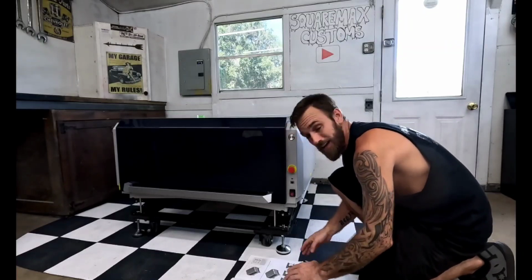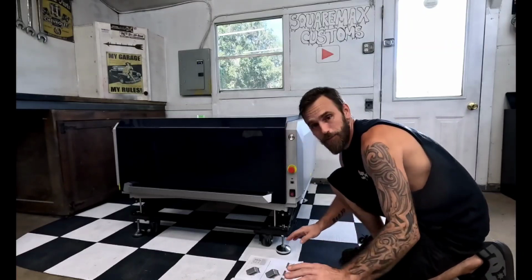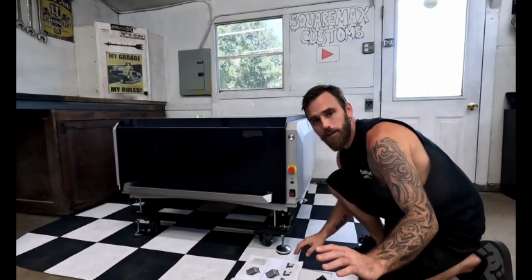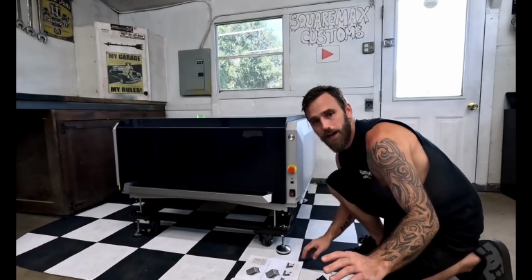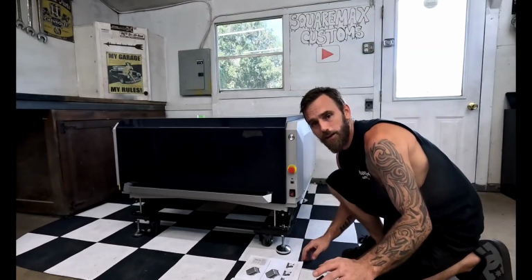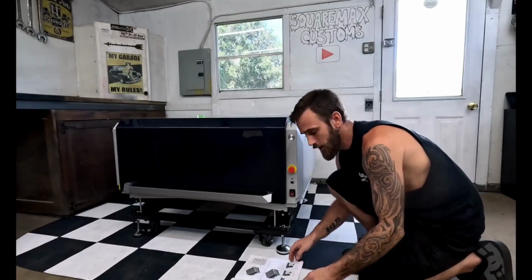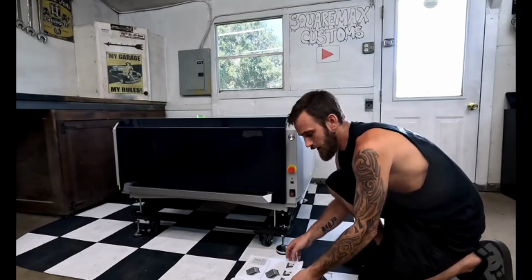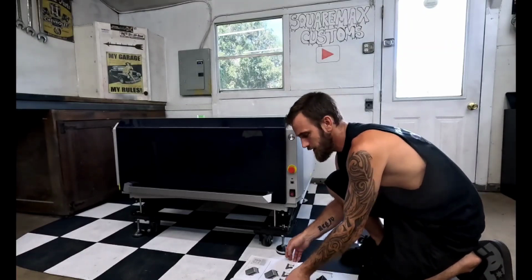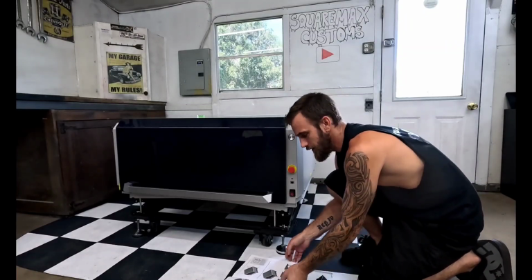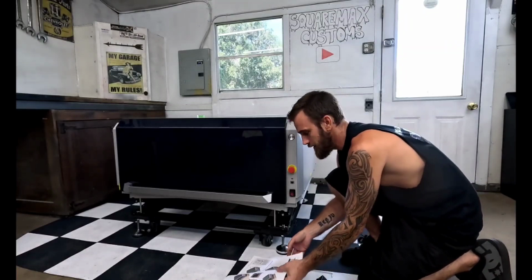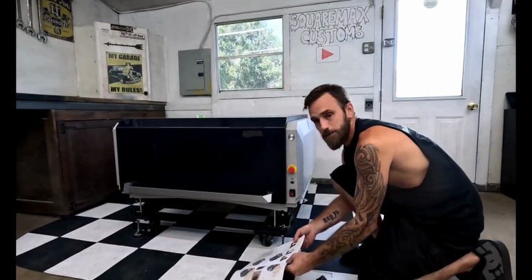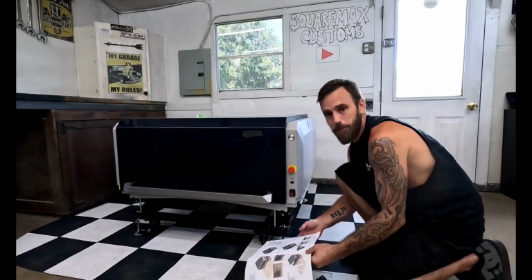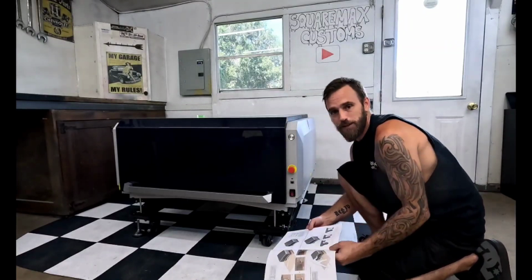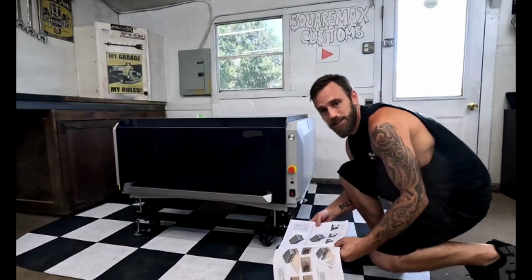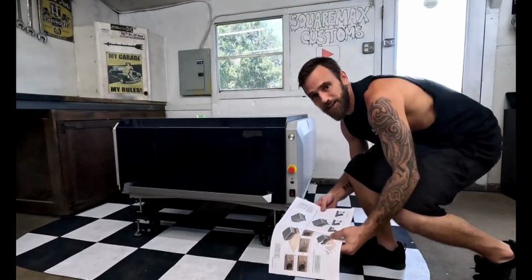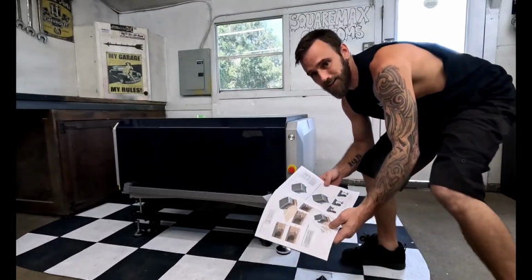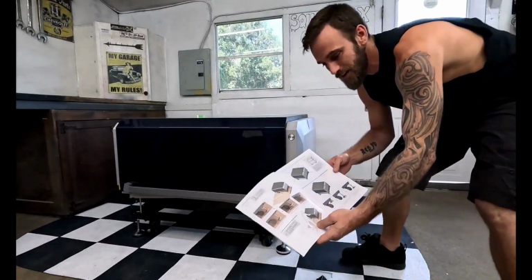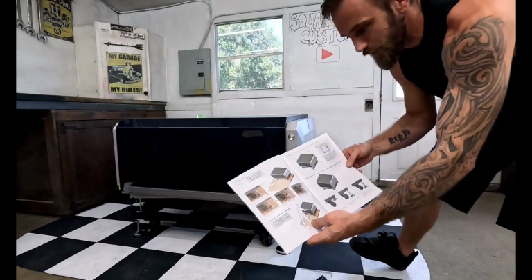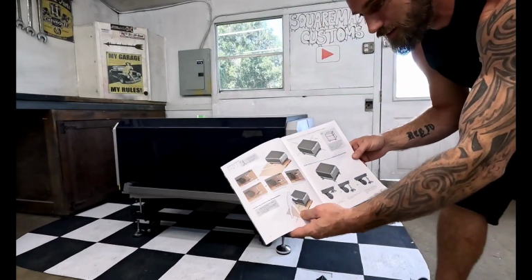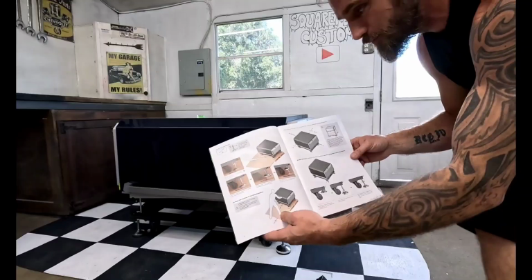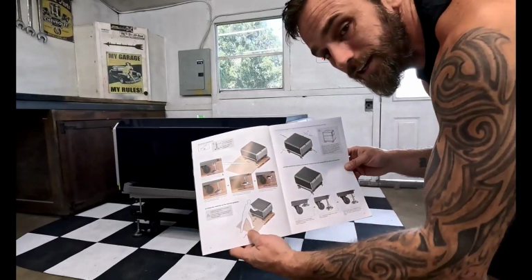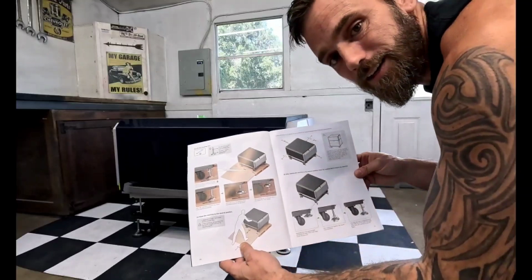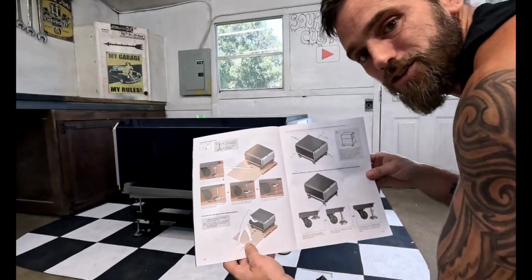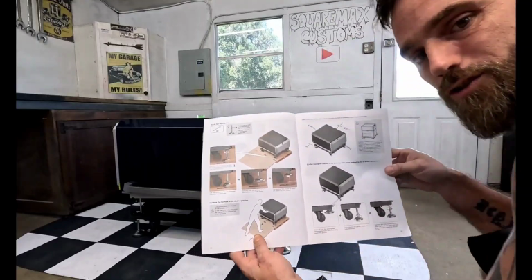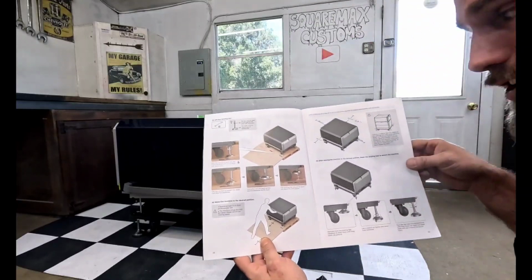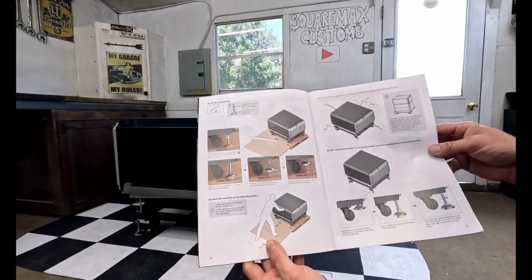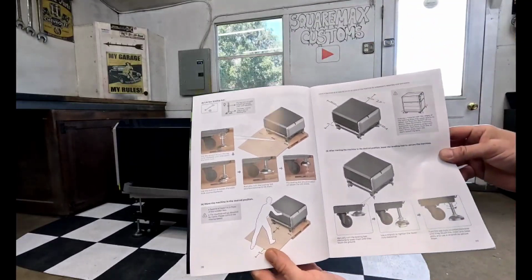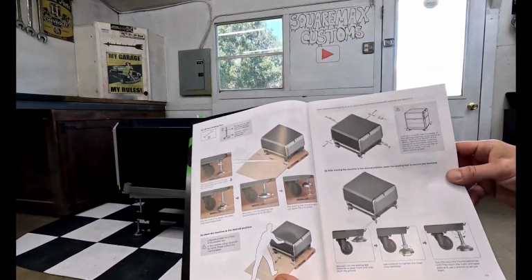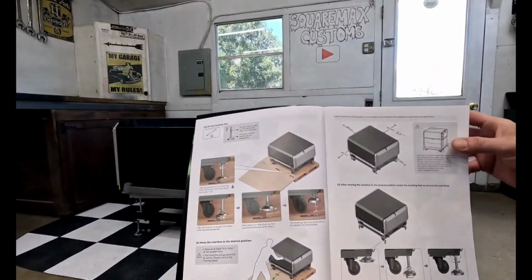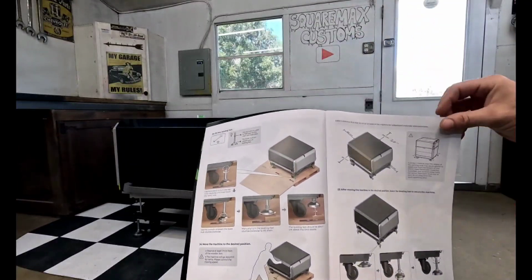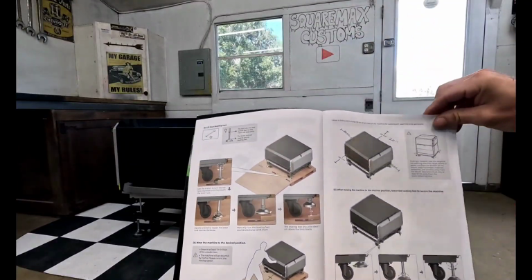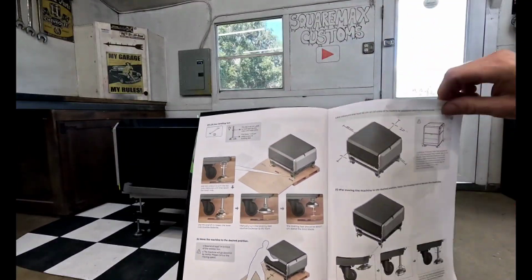I'm not going to lie to y'all, I was a little nervous about putting this thing together, but the instructions — look at the pictures.